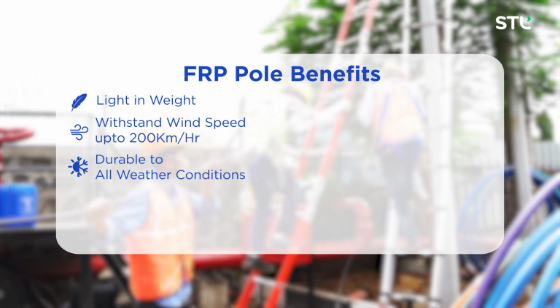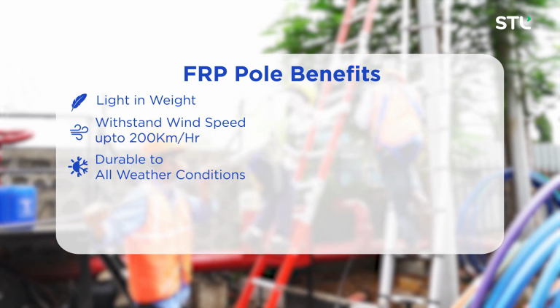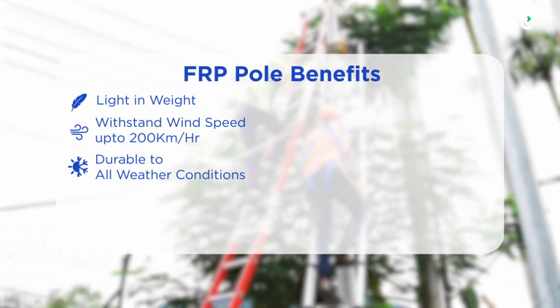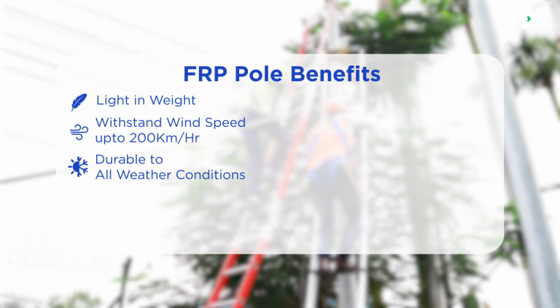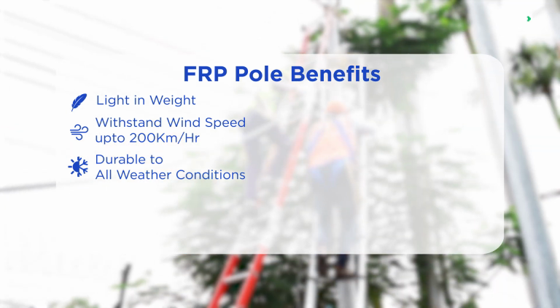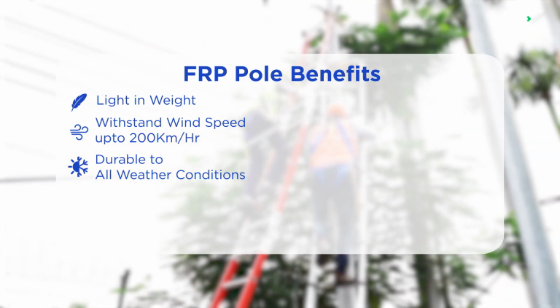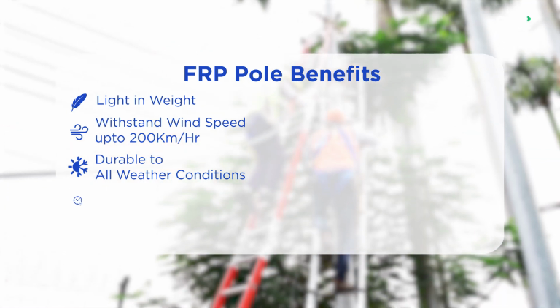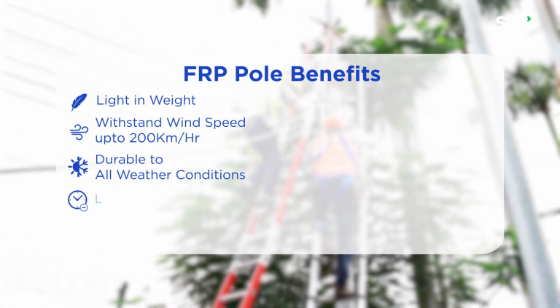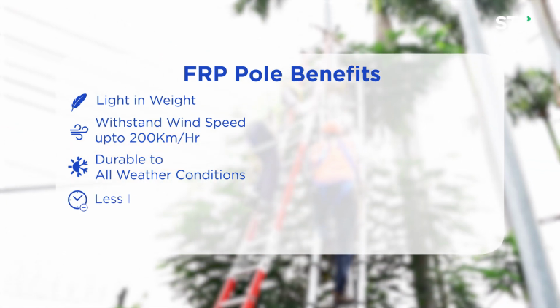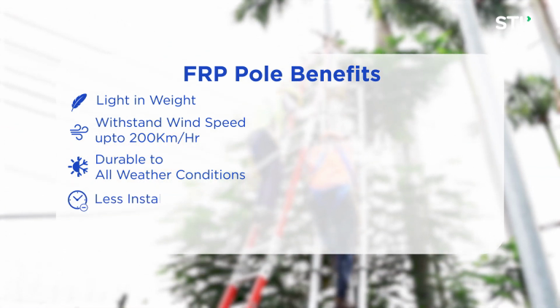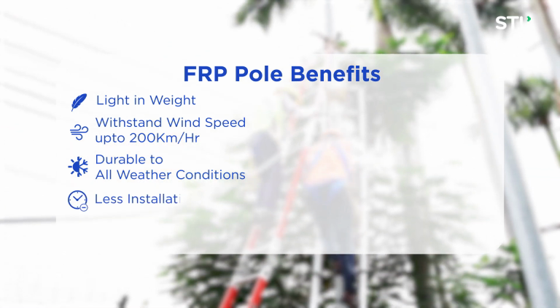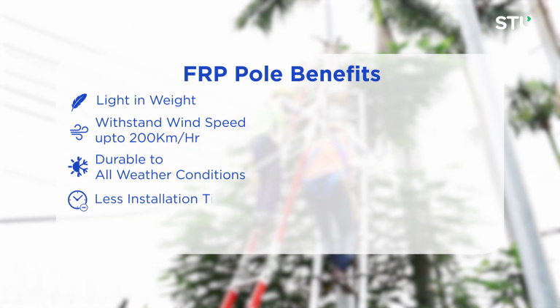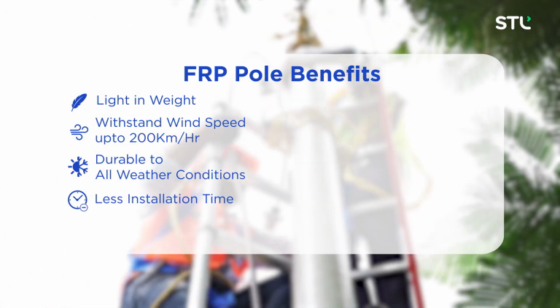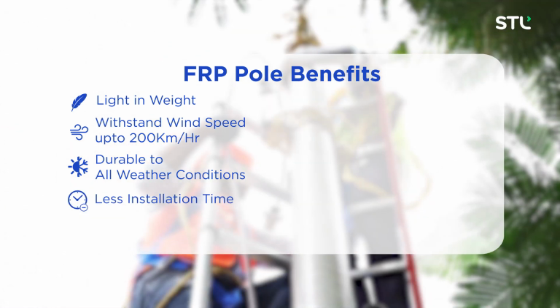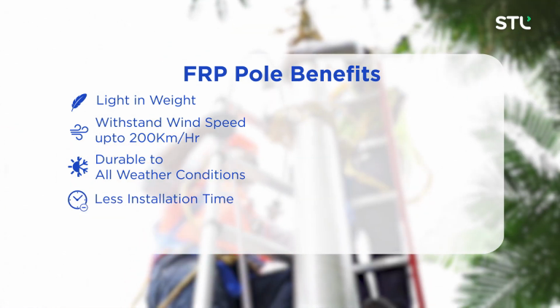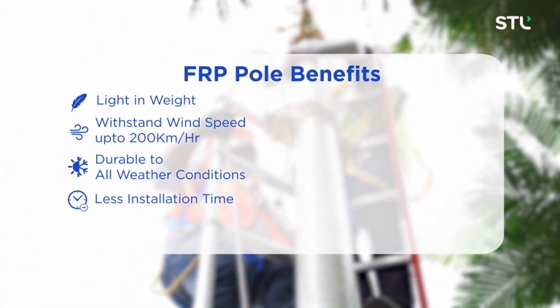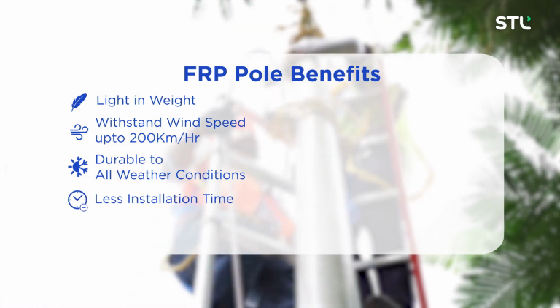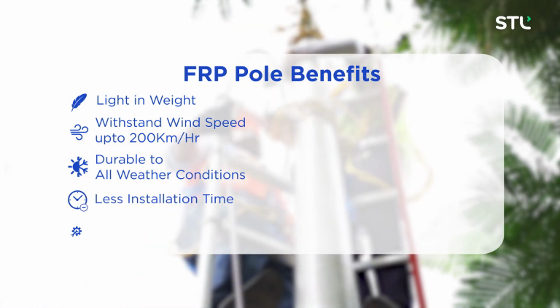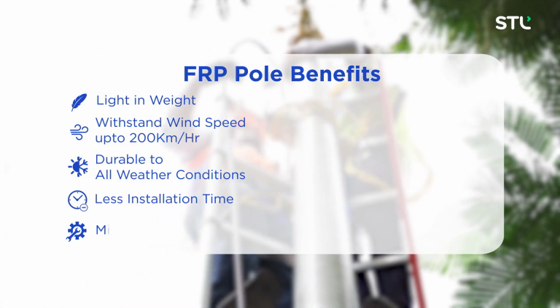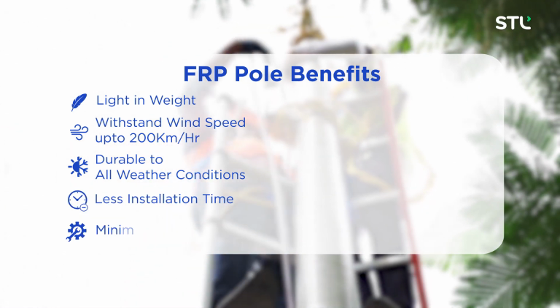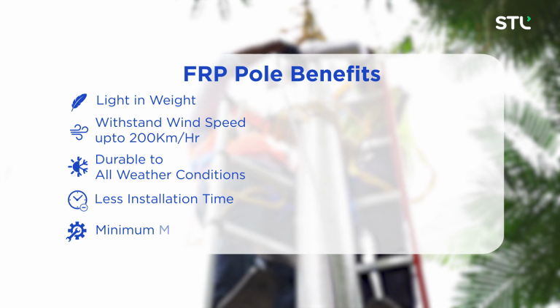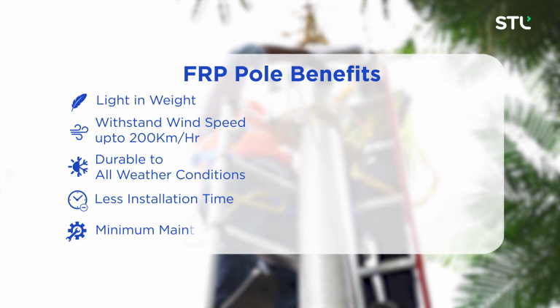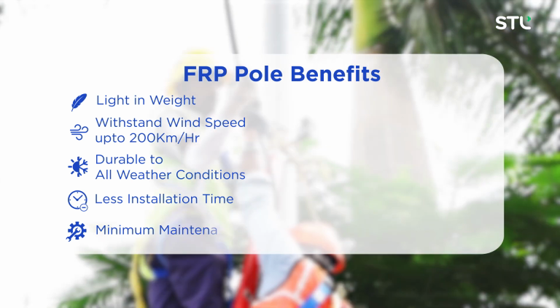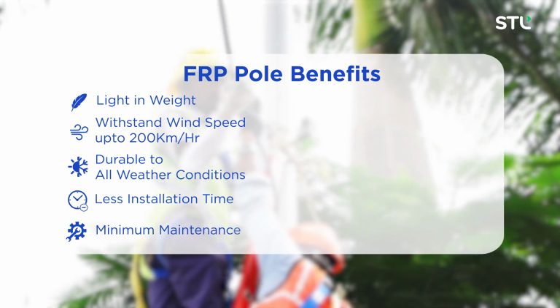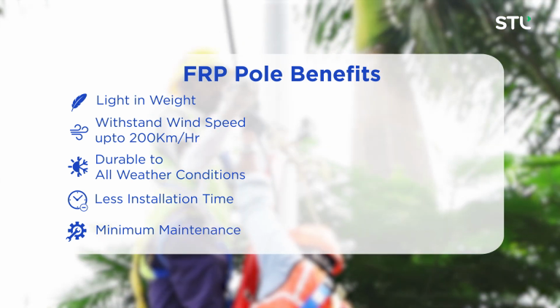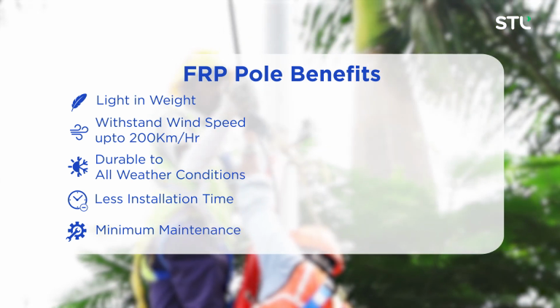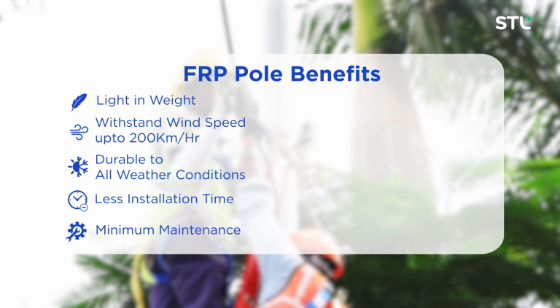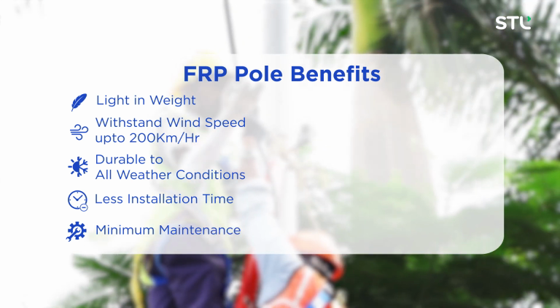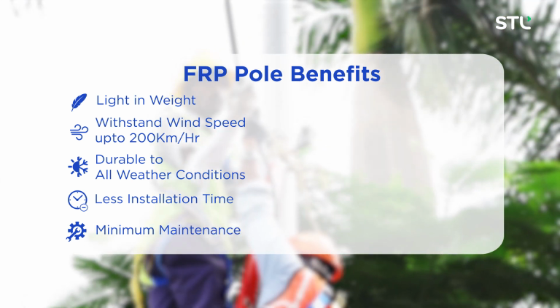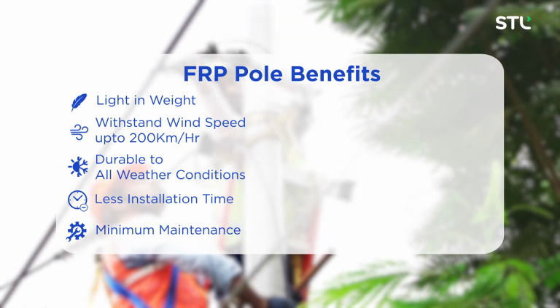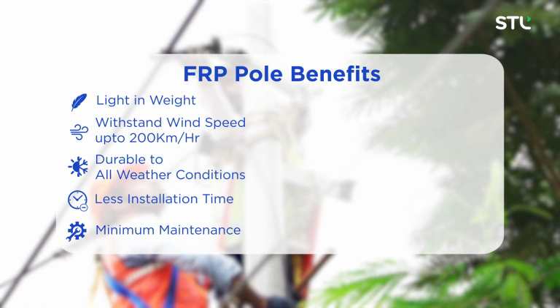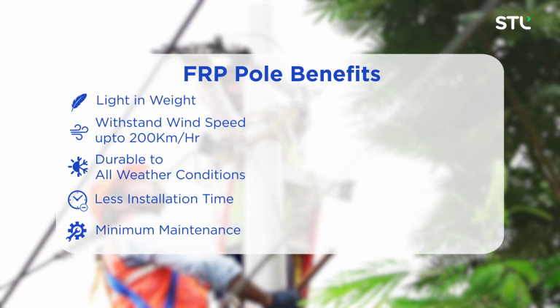Moreover, it requires less installation time, minimum maintenance, and is versatile in nature.